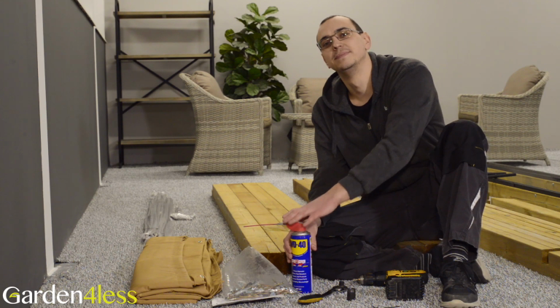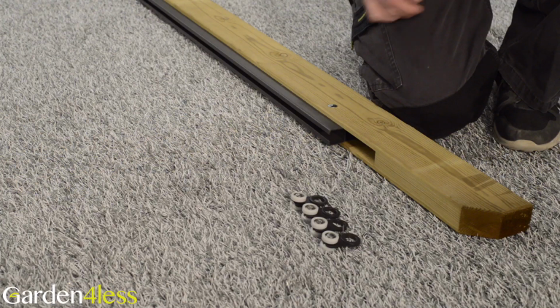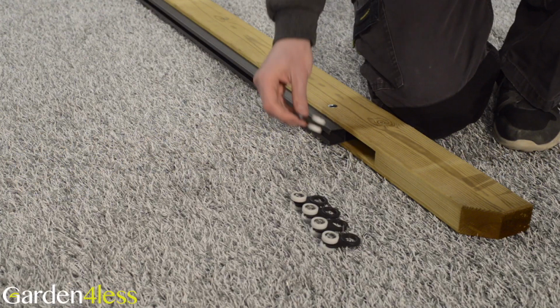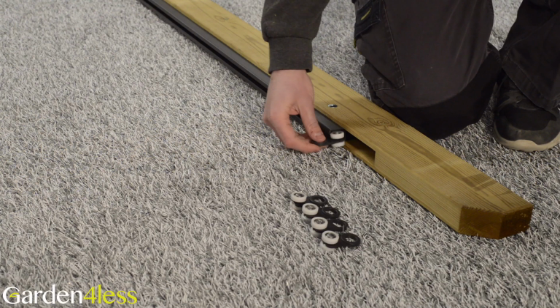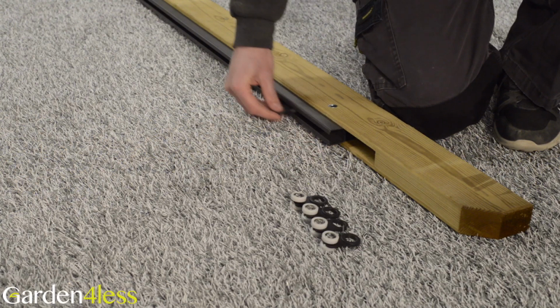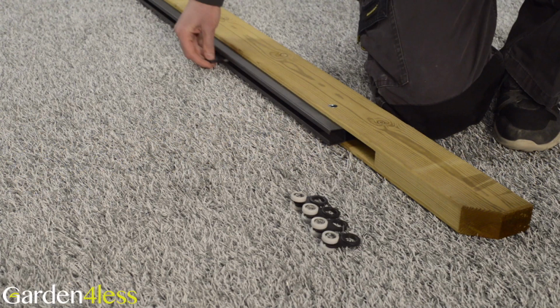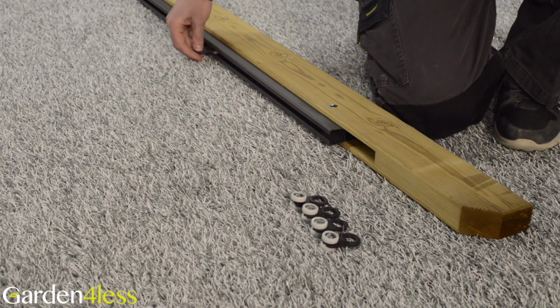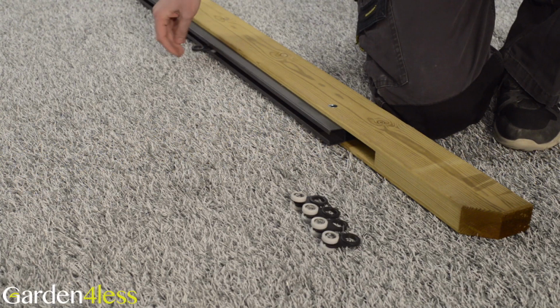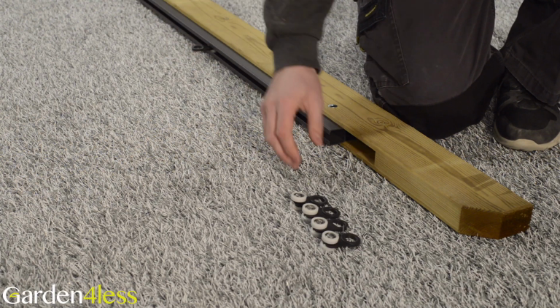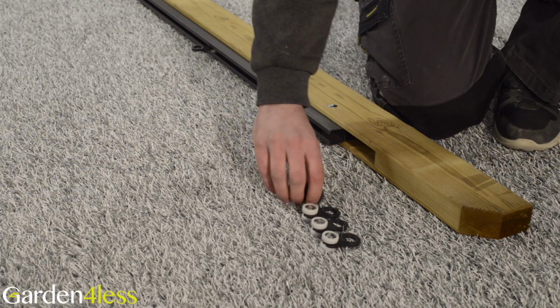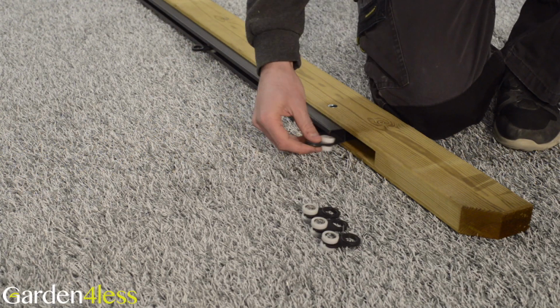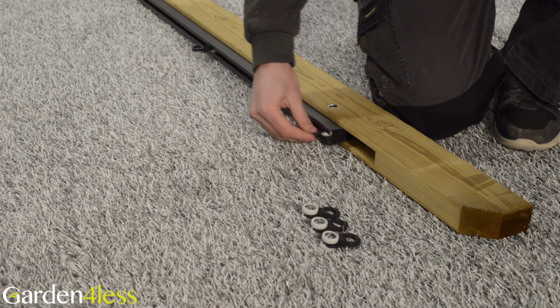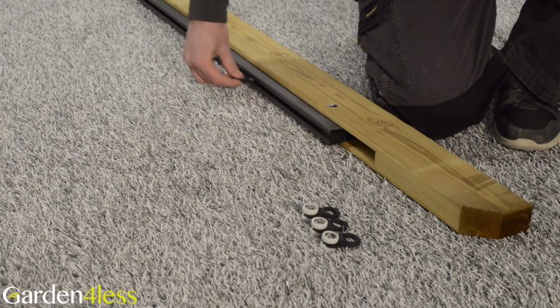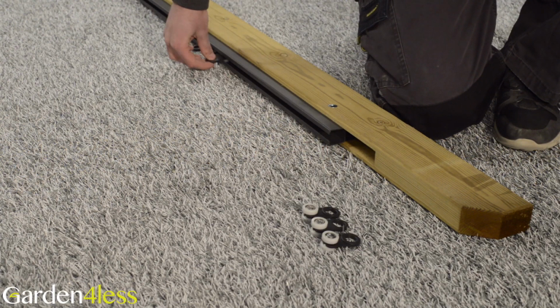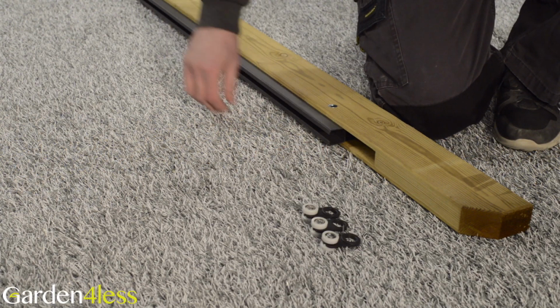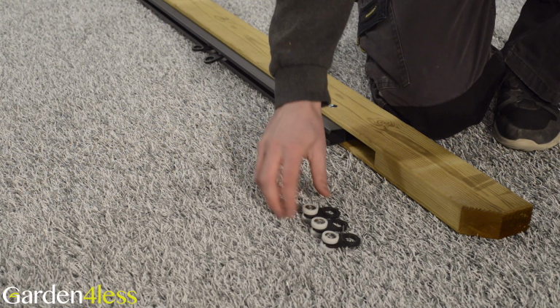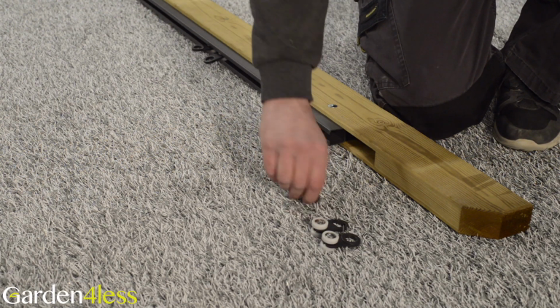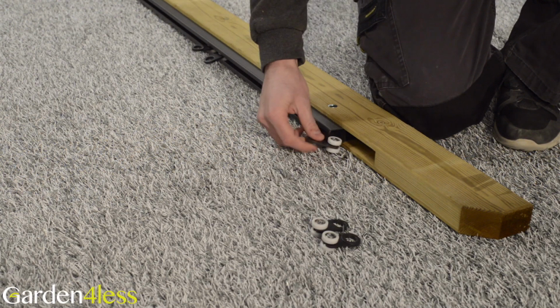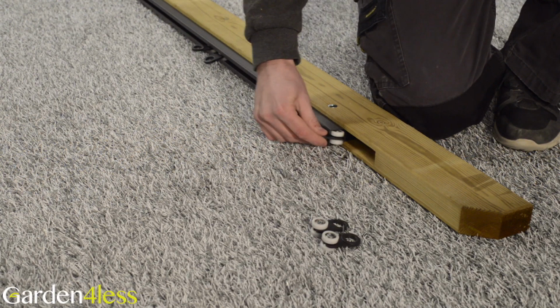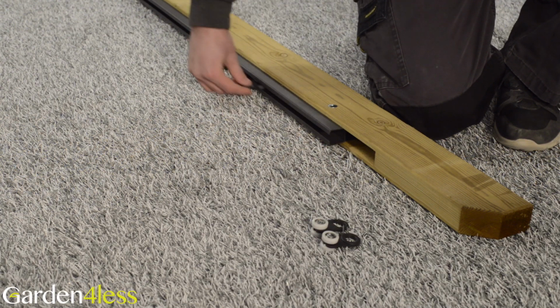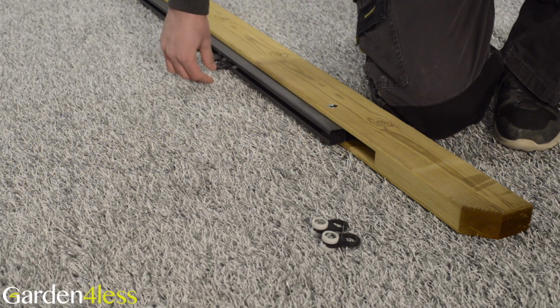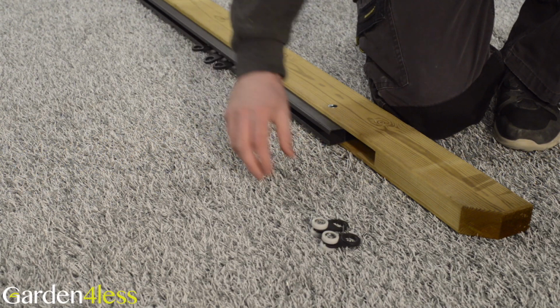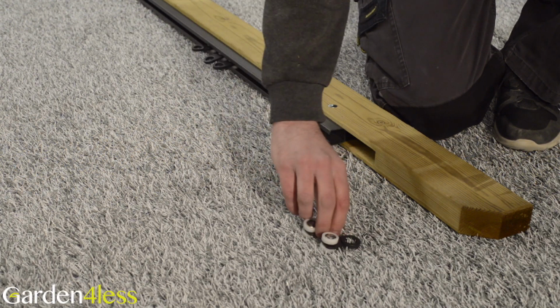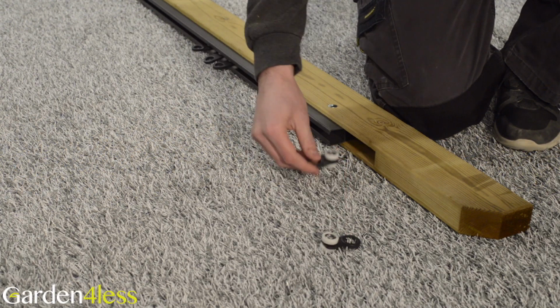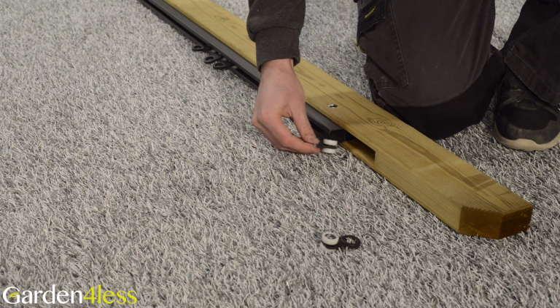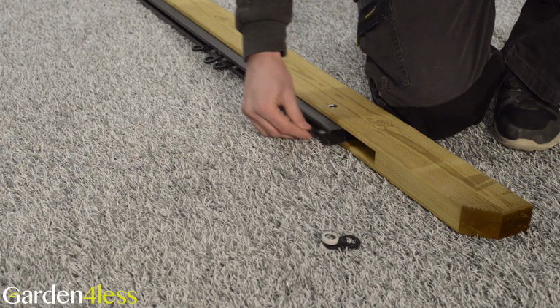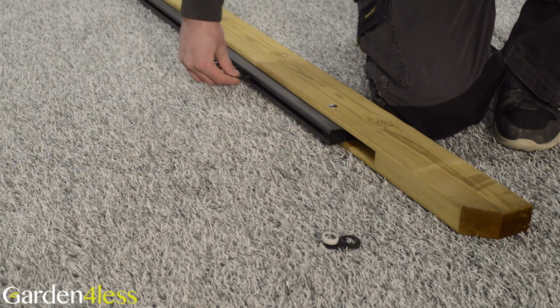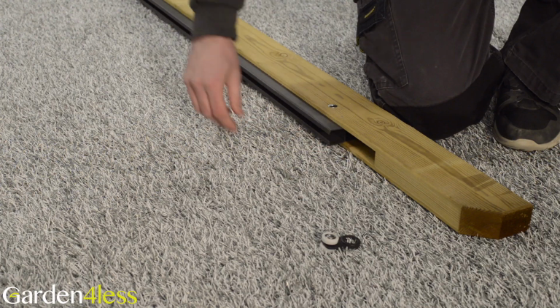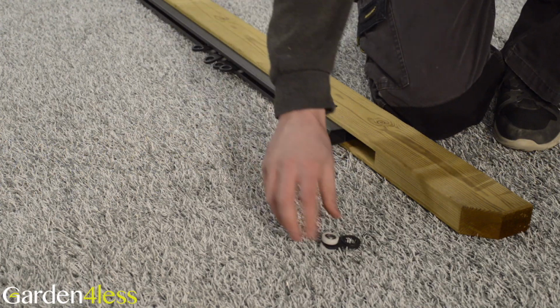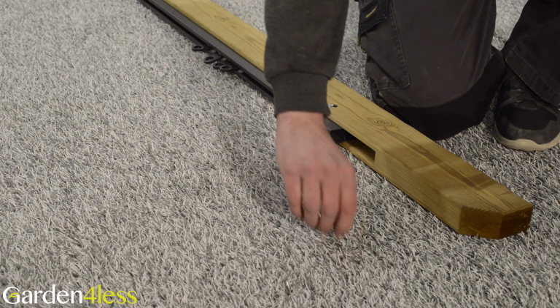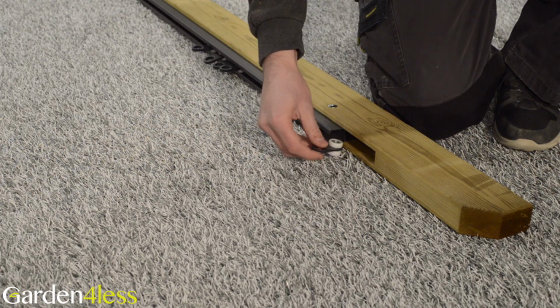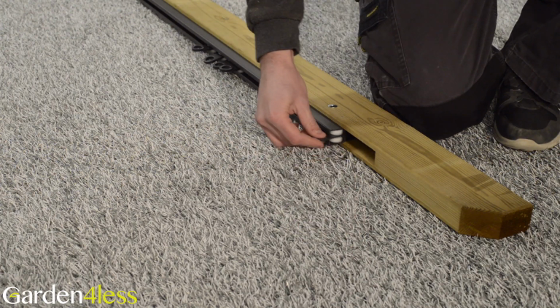Step one requires parts one, two and ten. Ensure that five runners are placed onto each outer track.